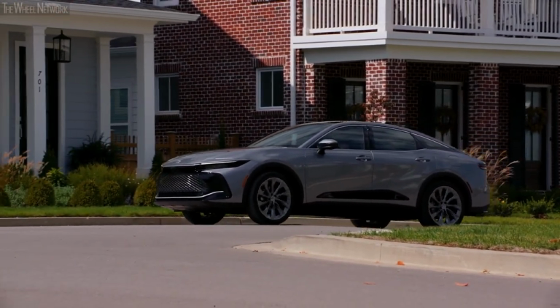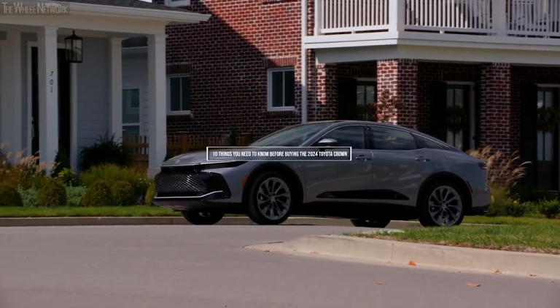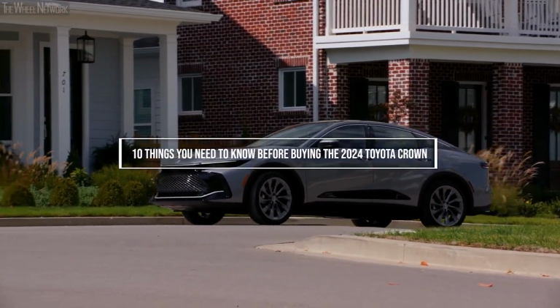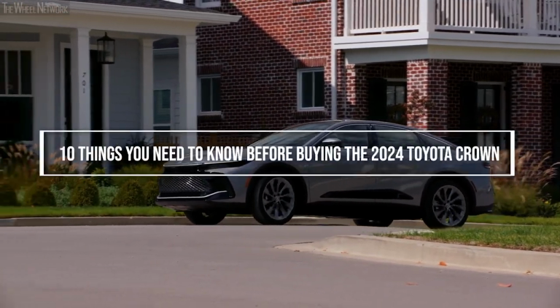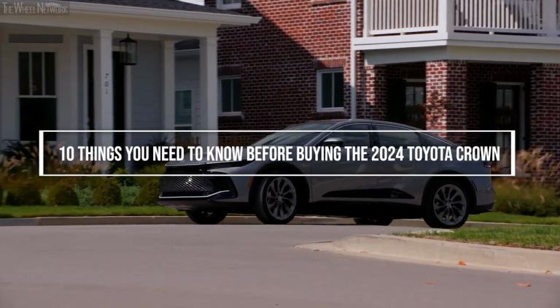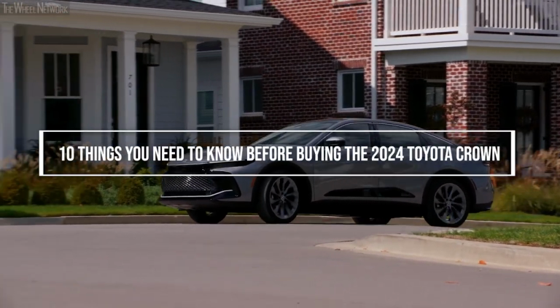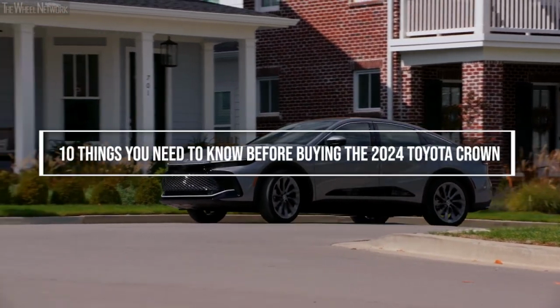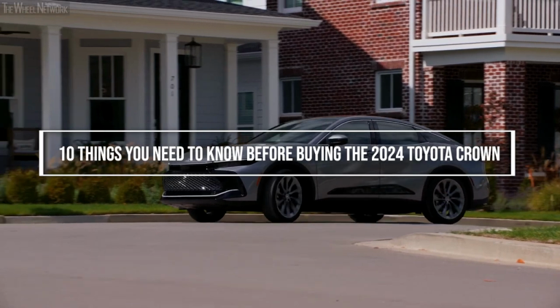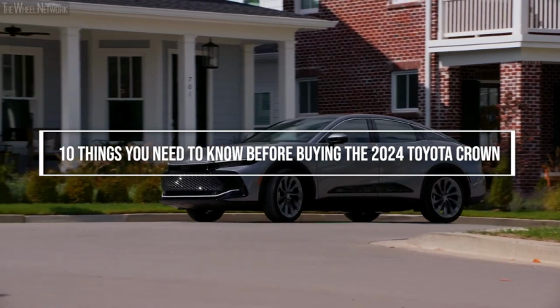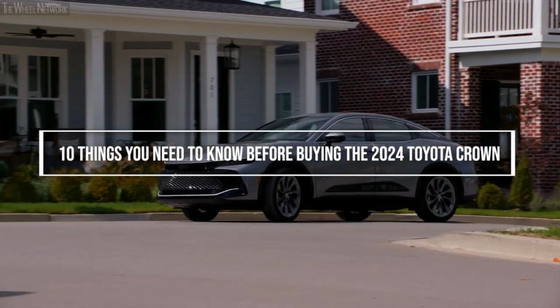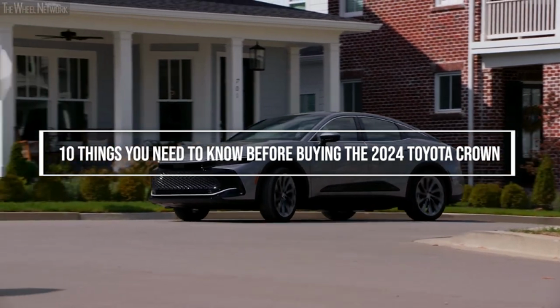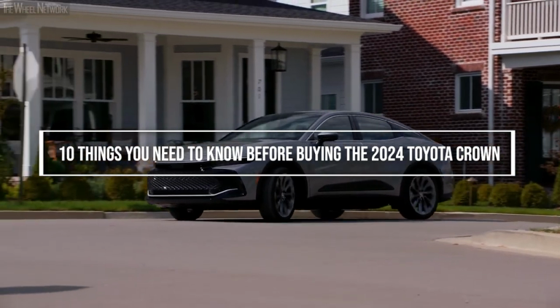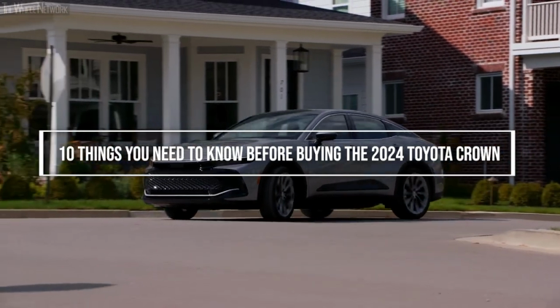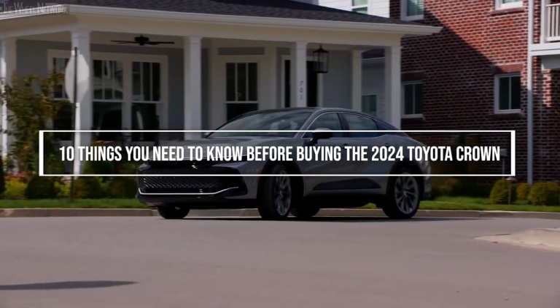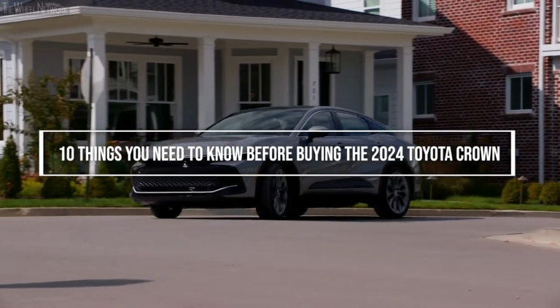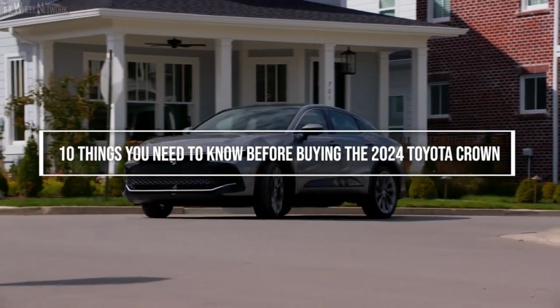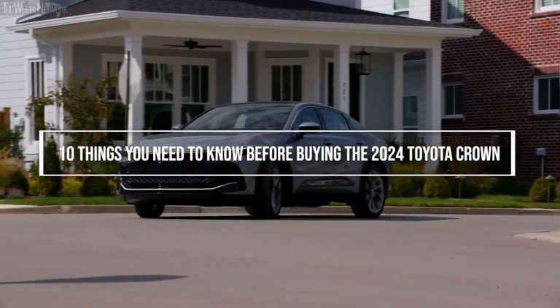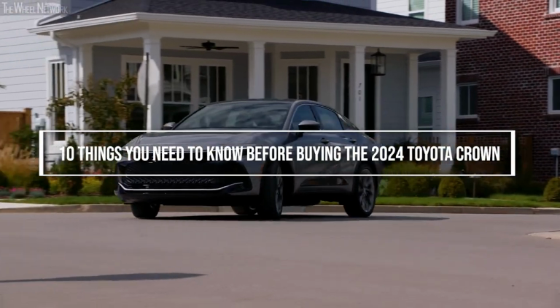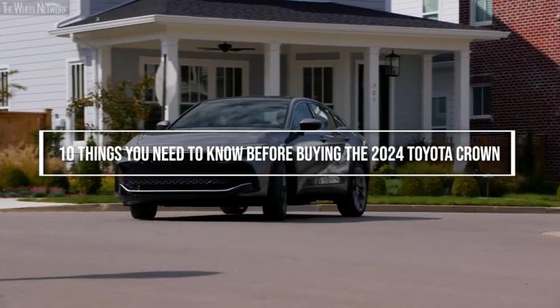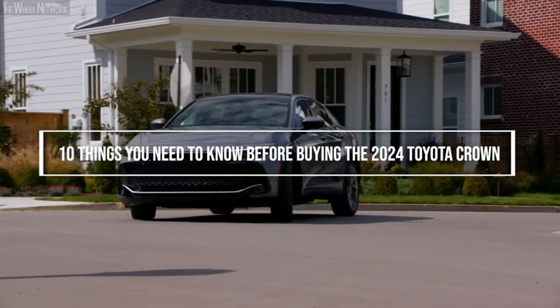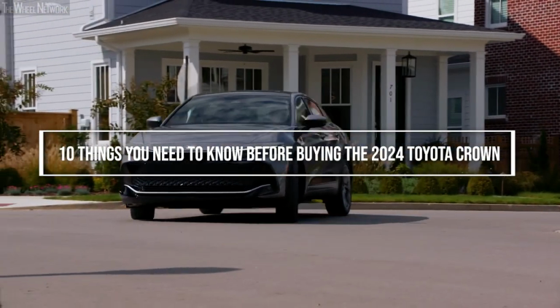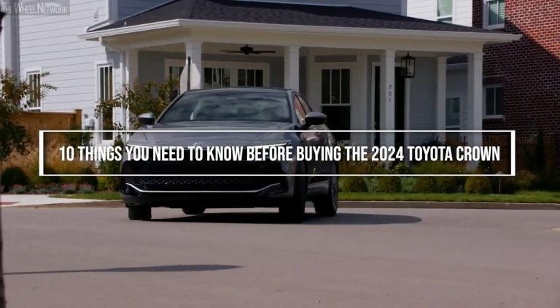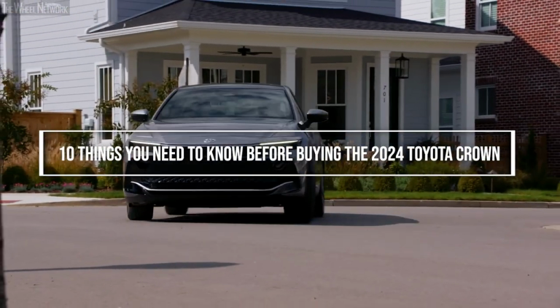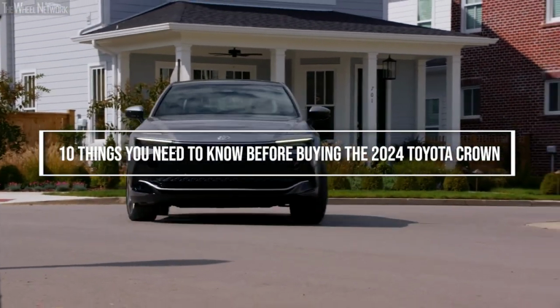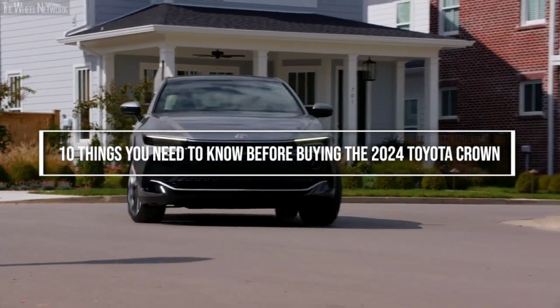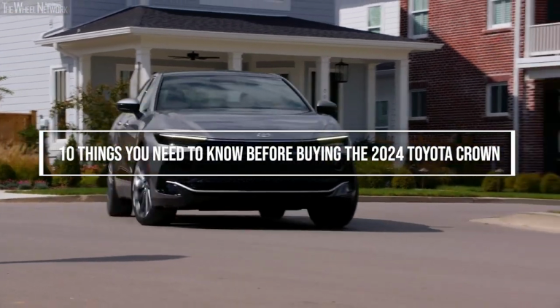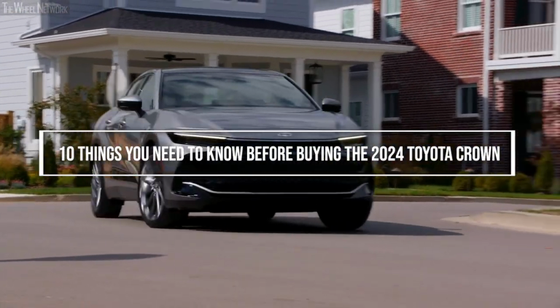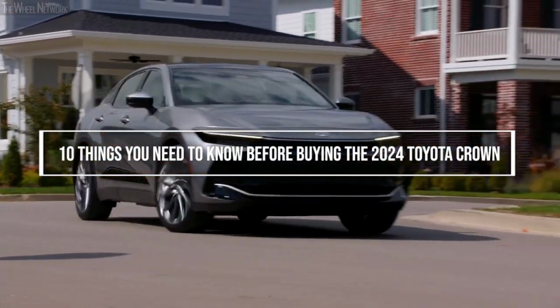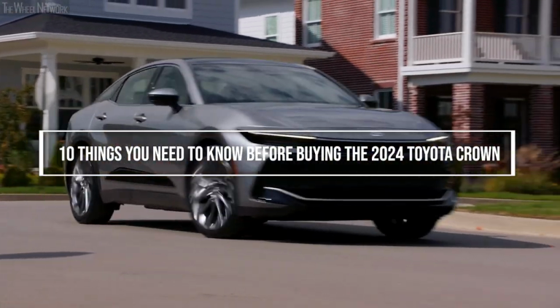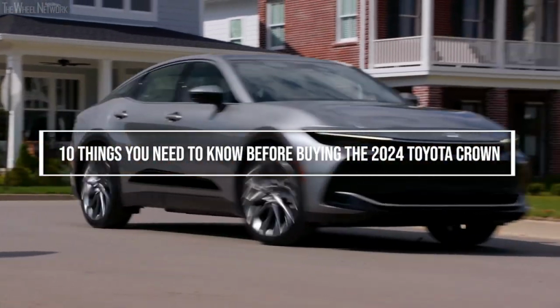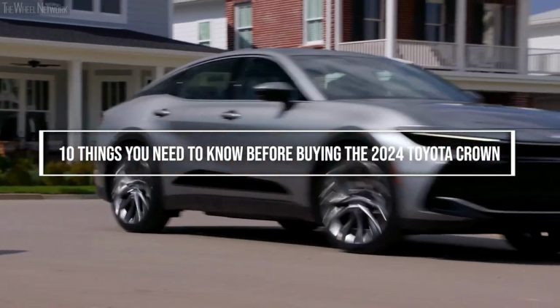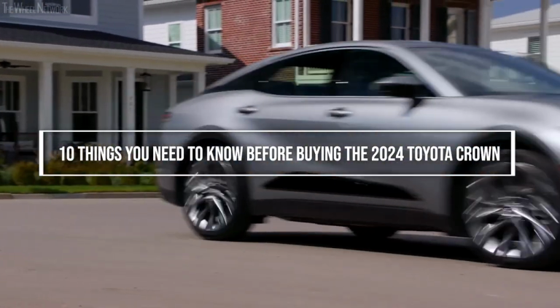Let's look at 10 things you need to know before buying the 2024 Toyota Crown.